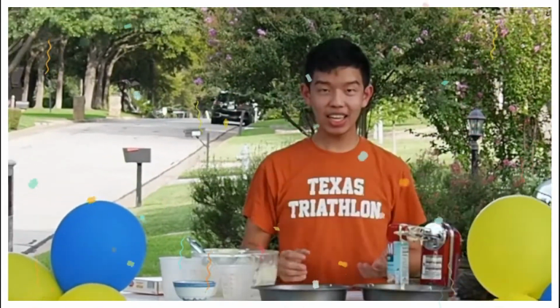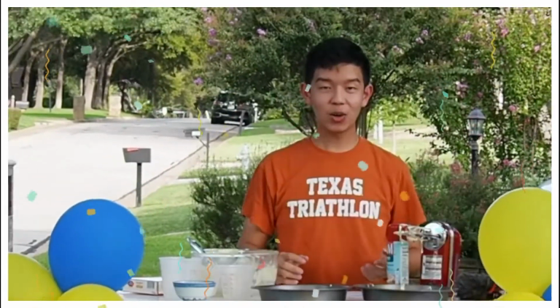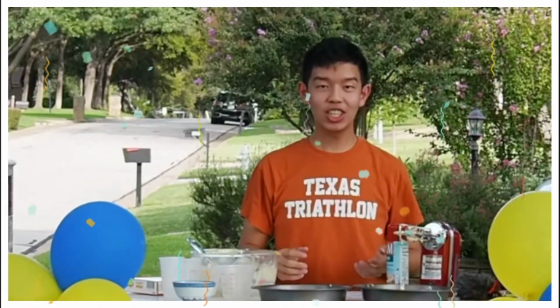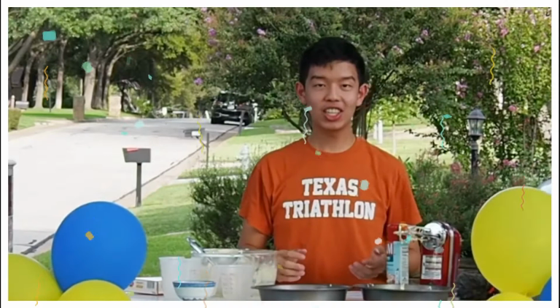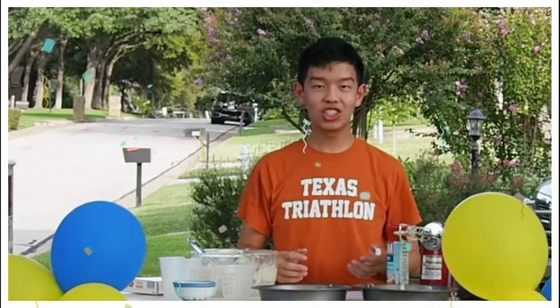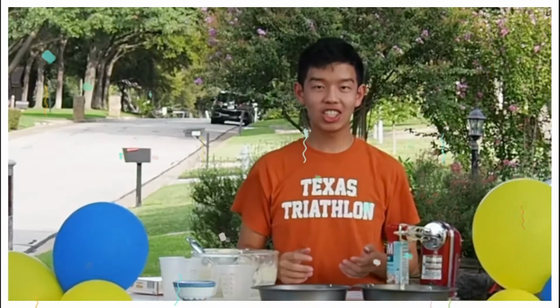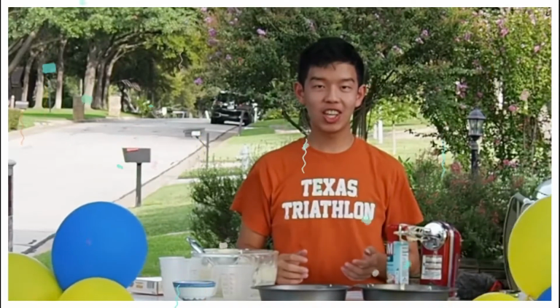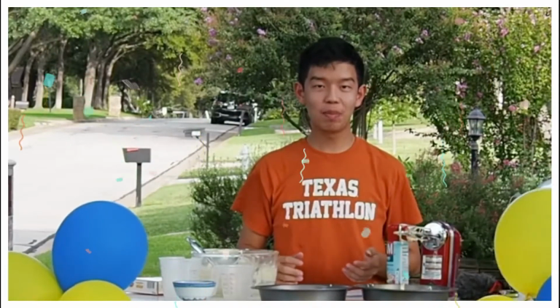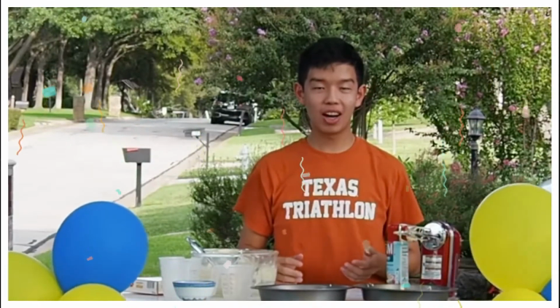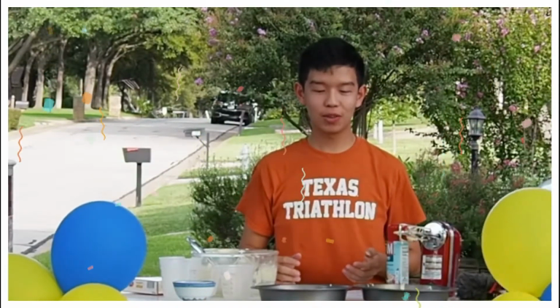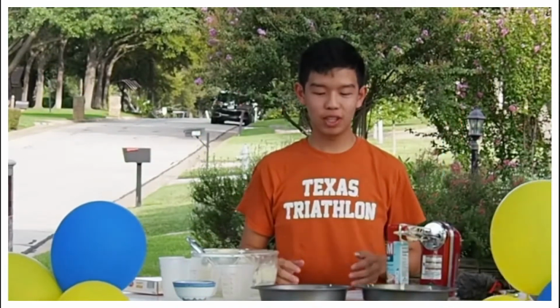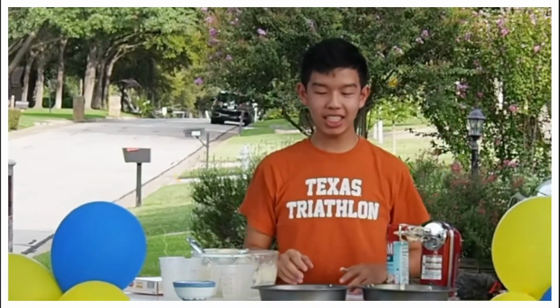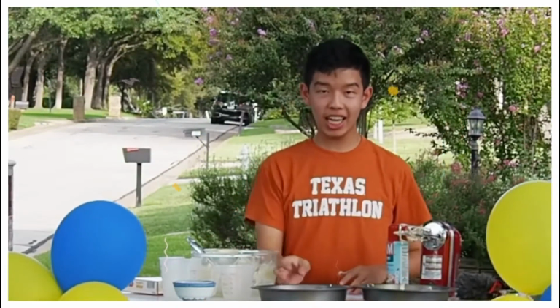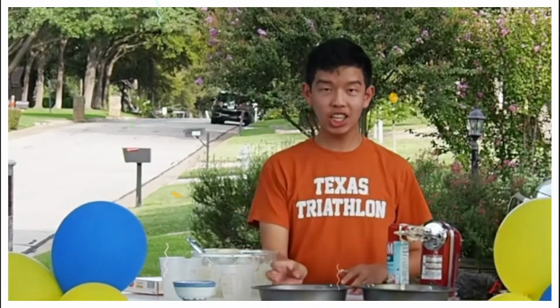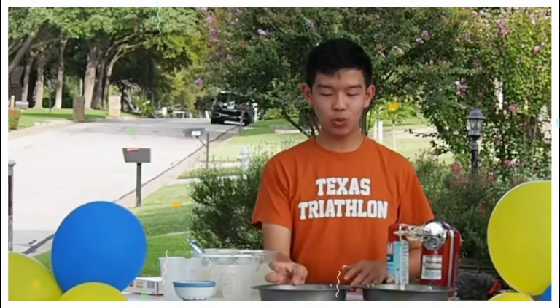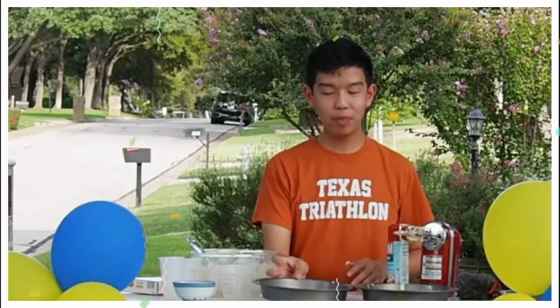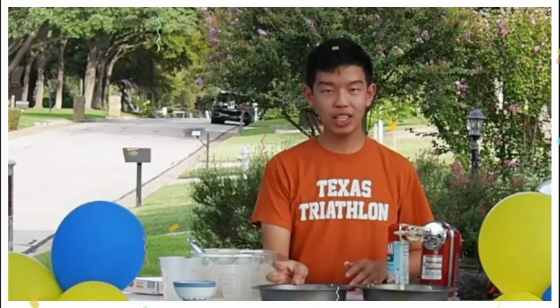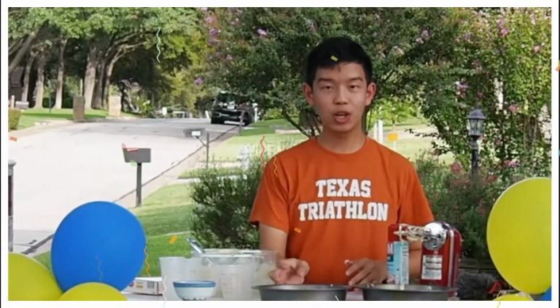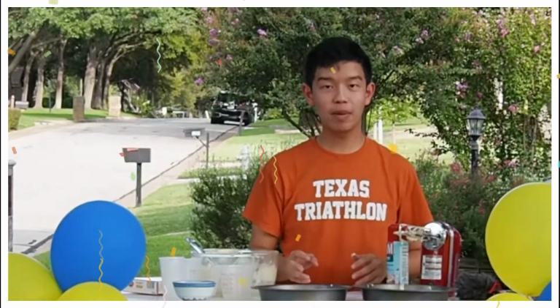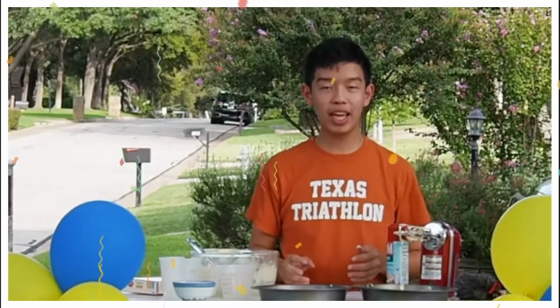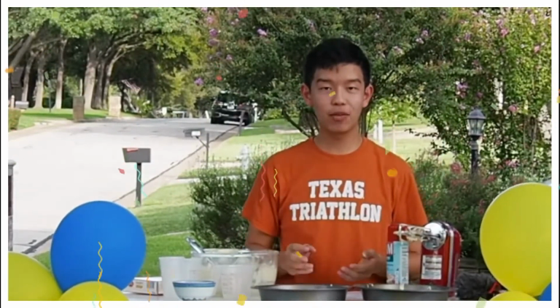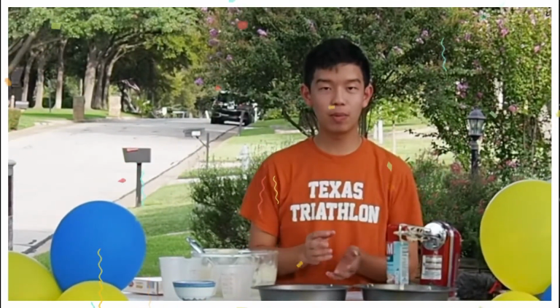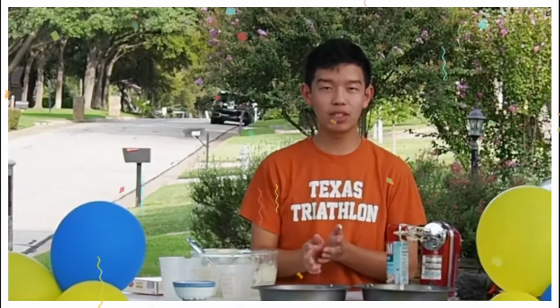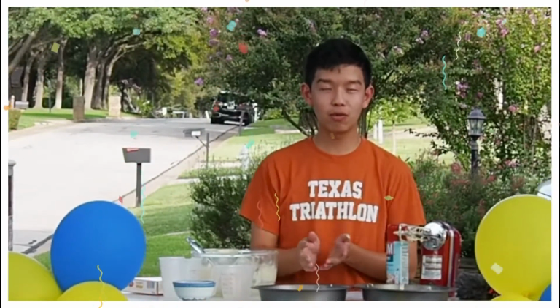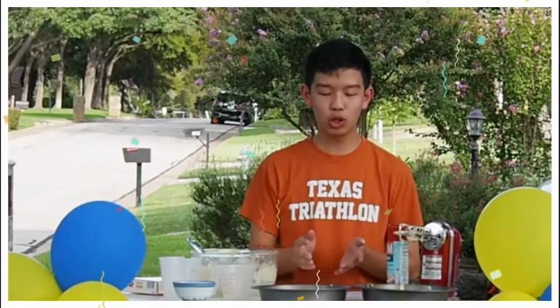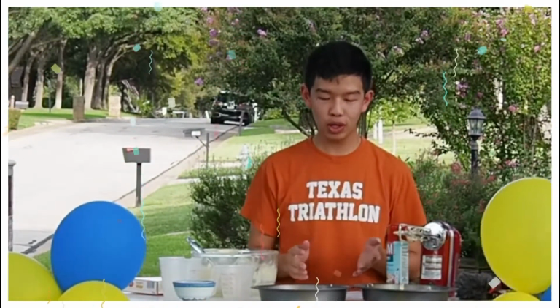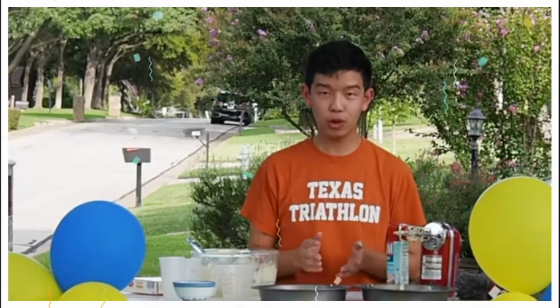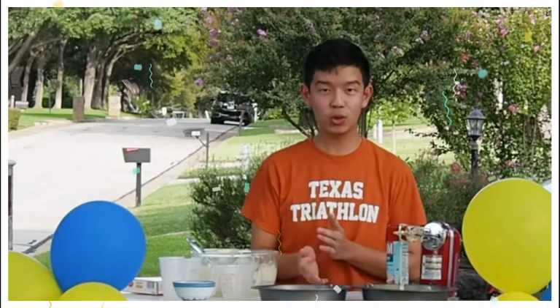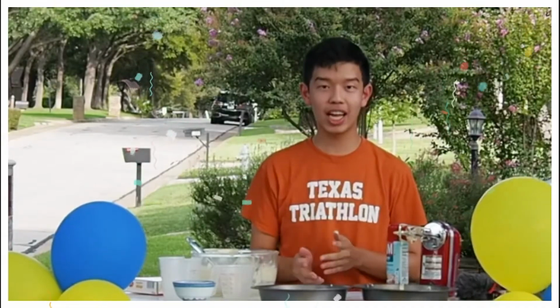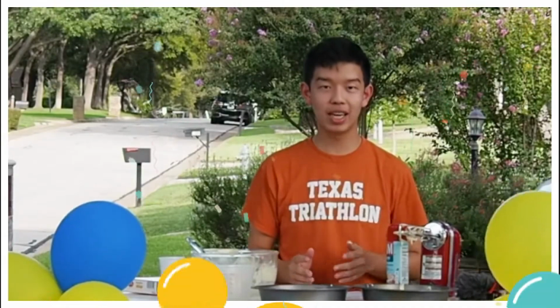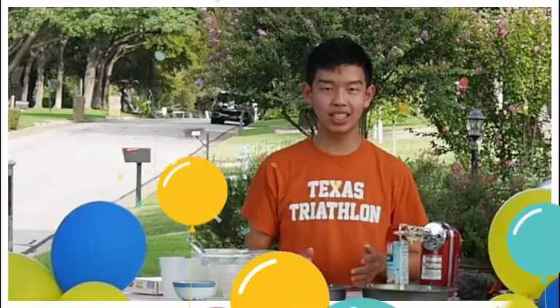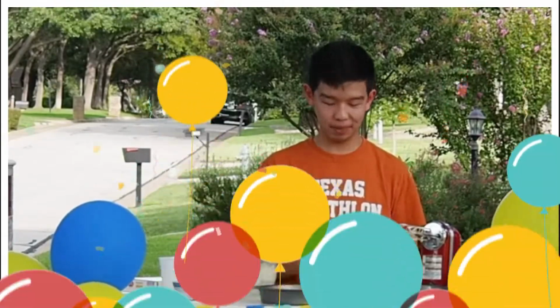Bake it according to the instructions on the box. For these 8-inch round pans, we're going to bake it for 24 to 29 minutes.